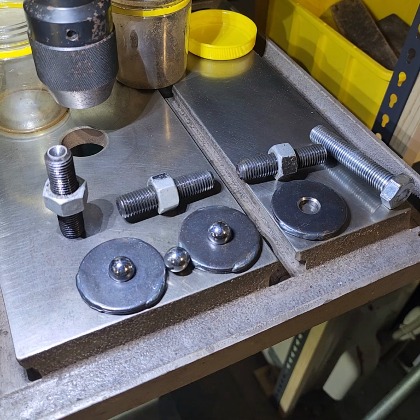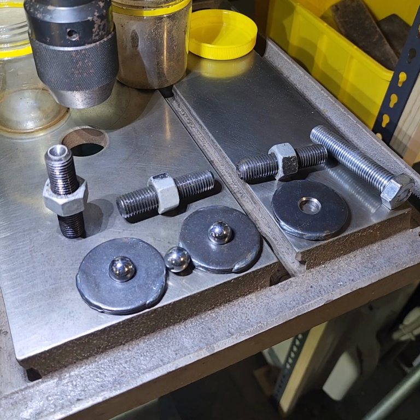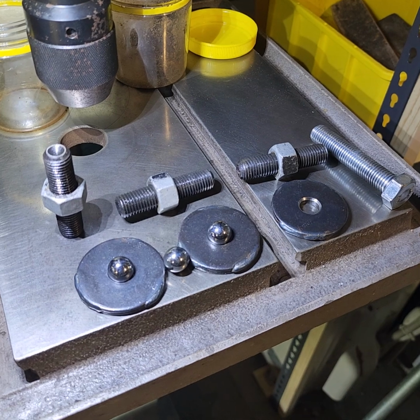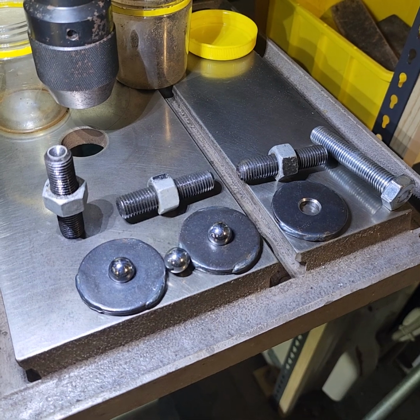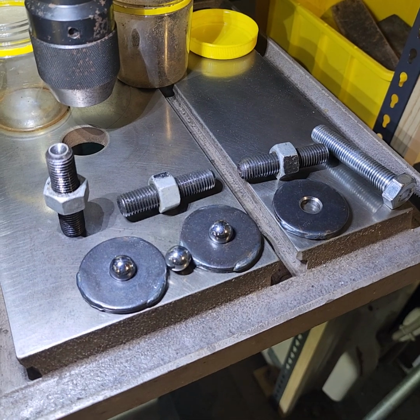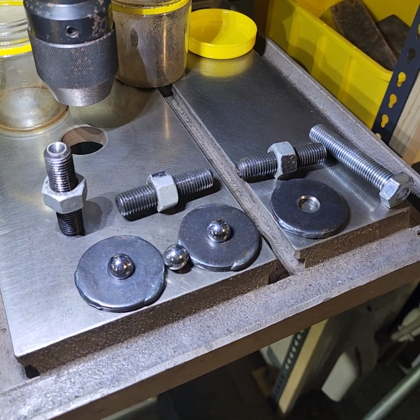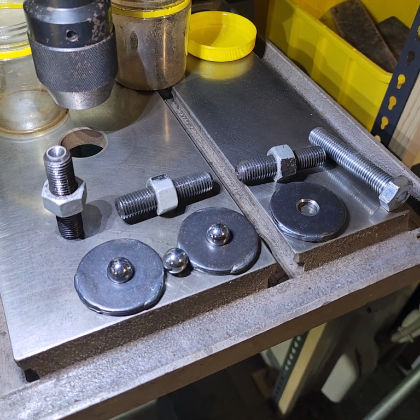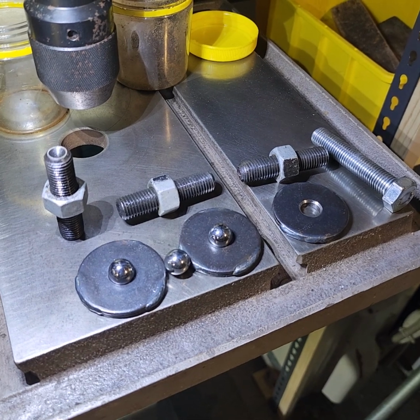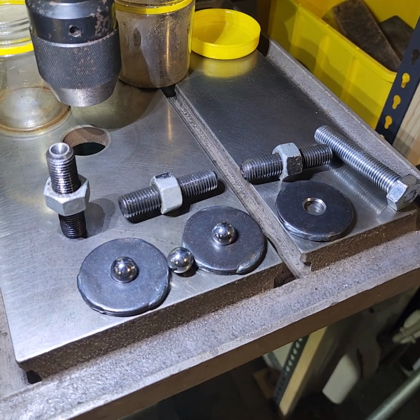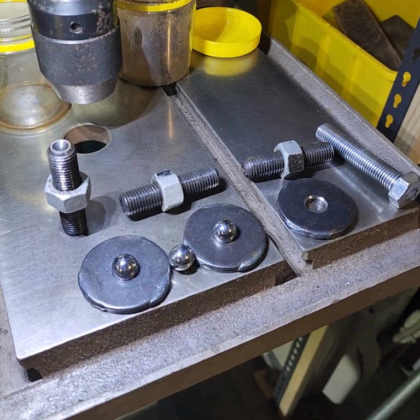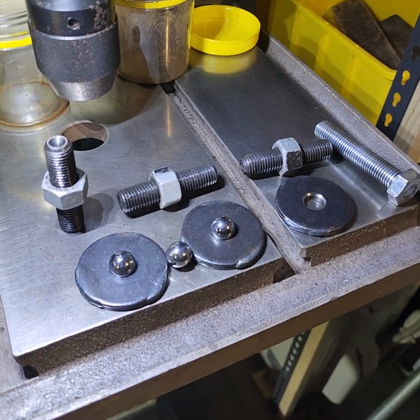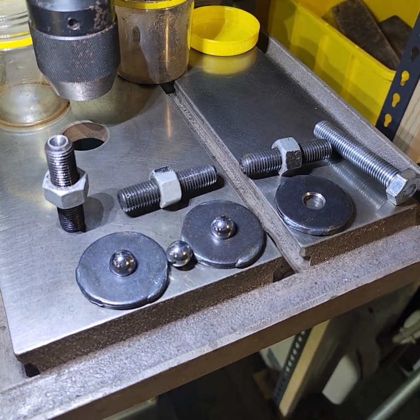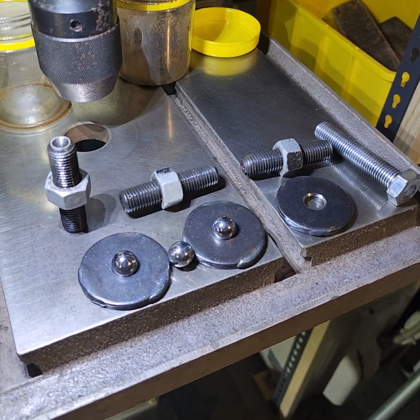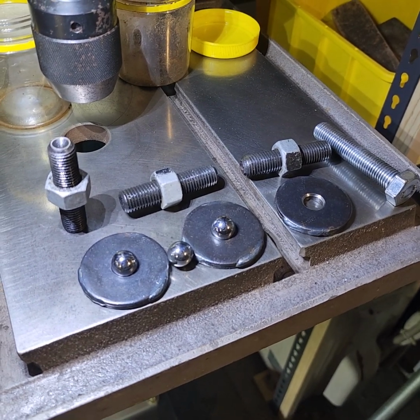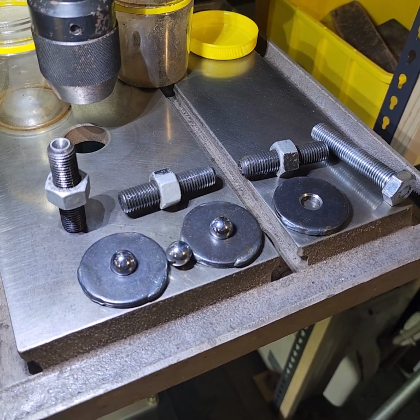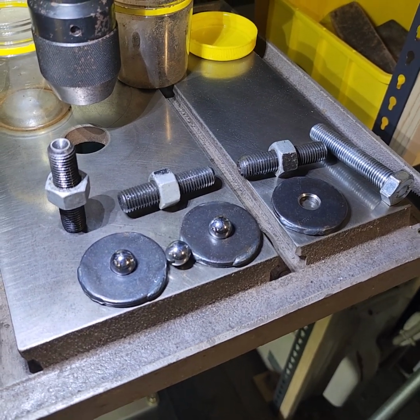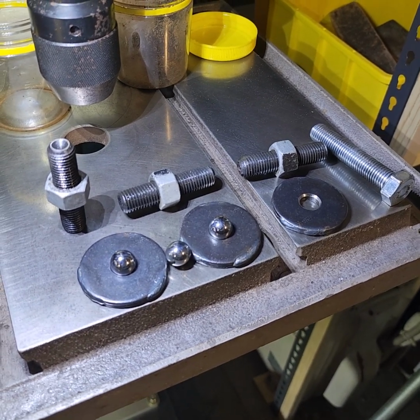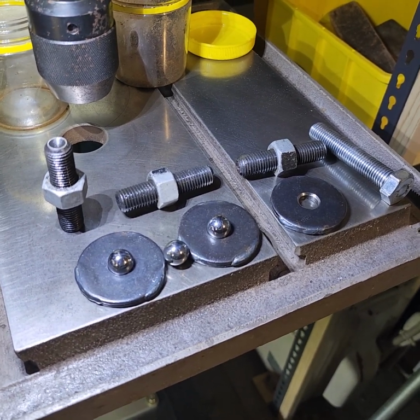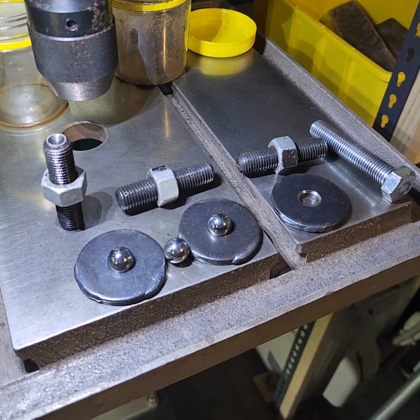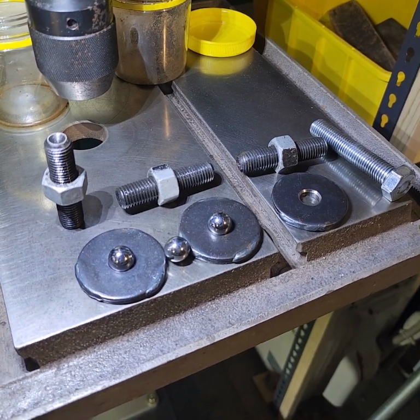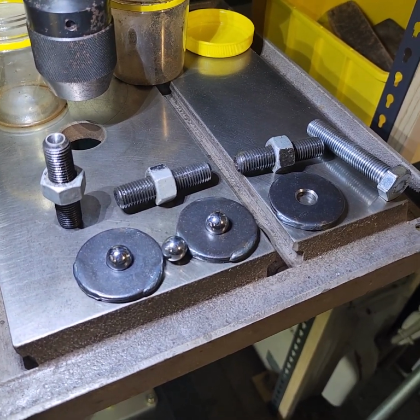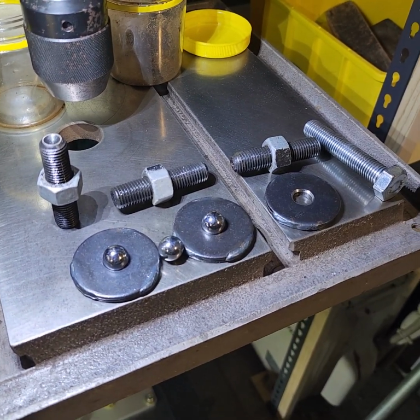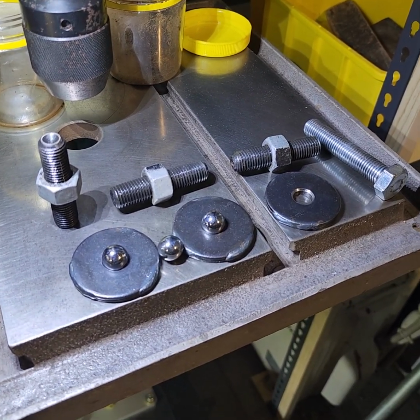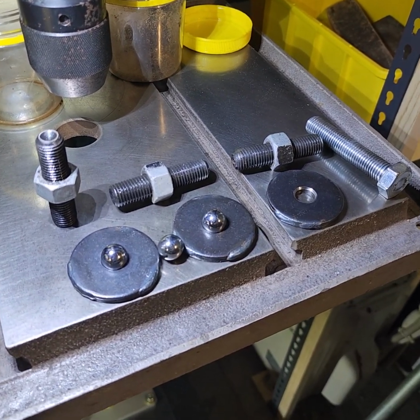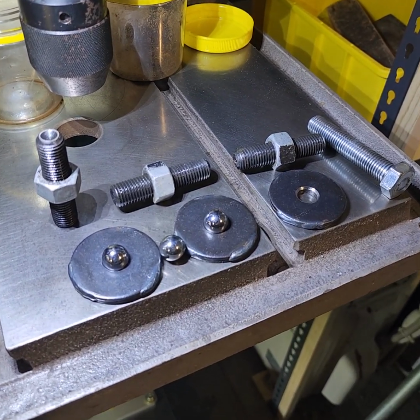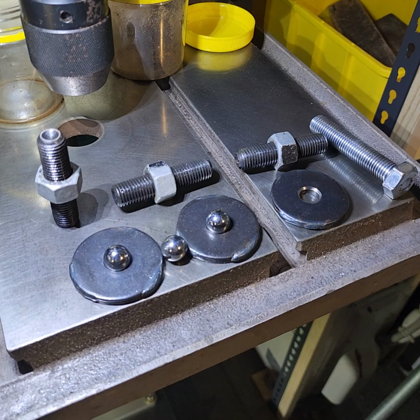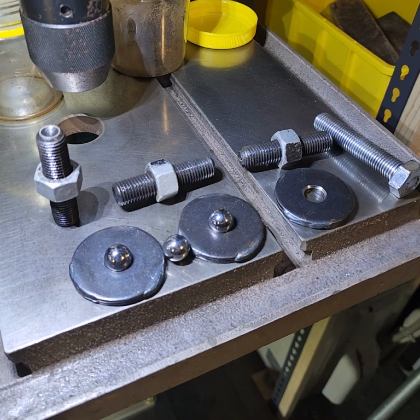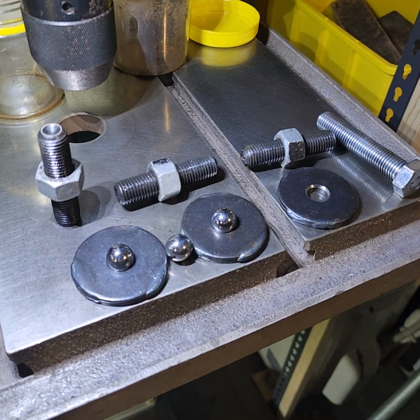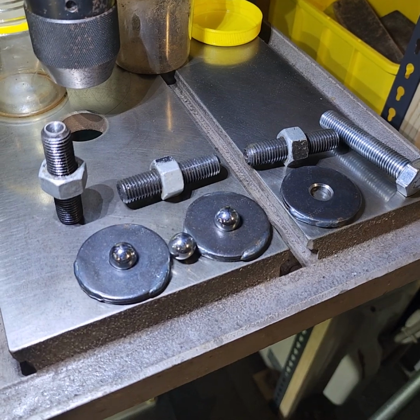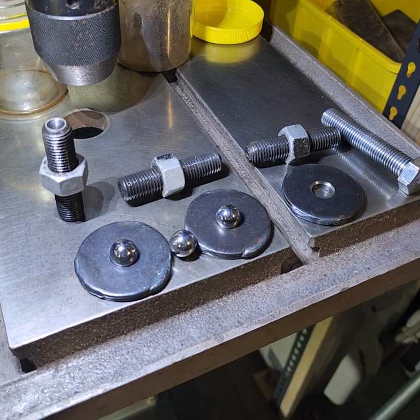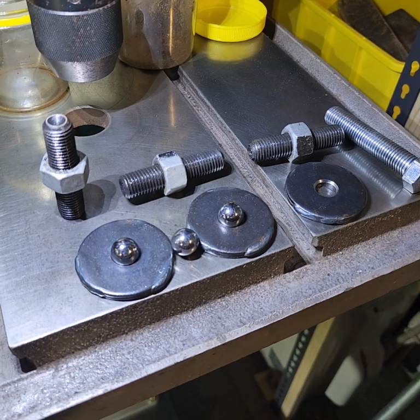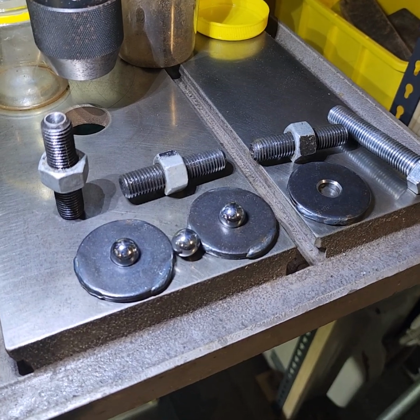G'day, I'm Fred and welcome to my shed. I was just about to level up the drill press and I thought I'd show you the leveling system.